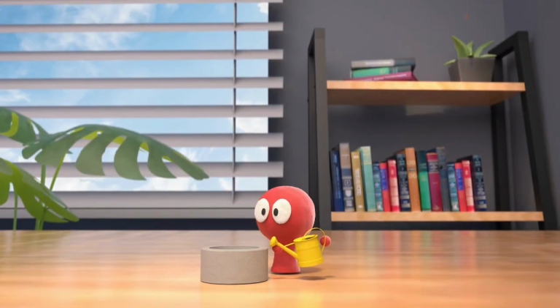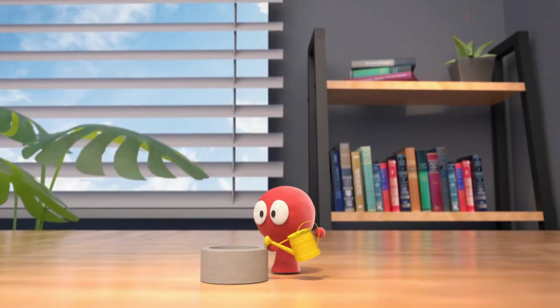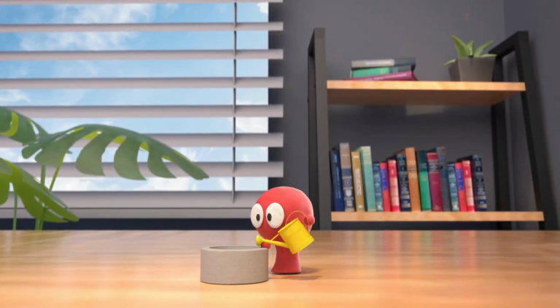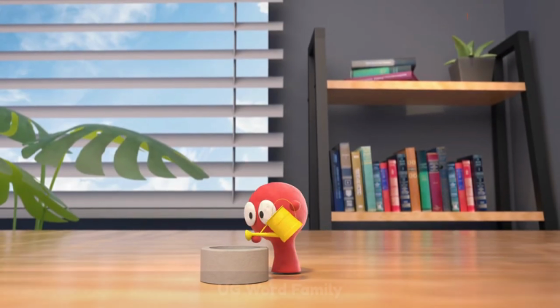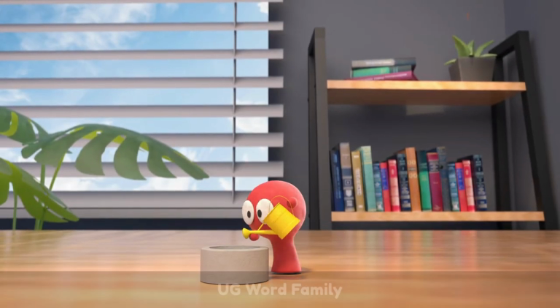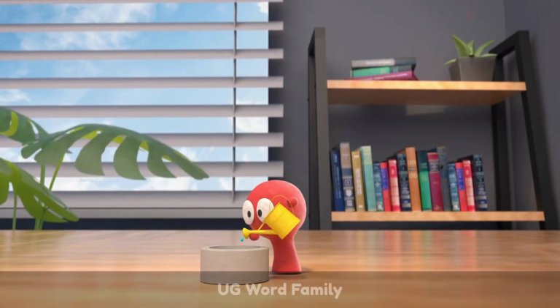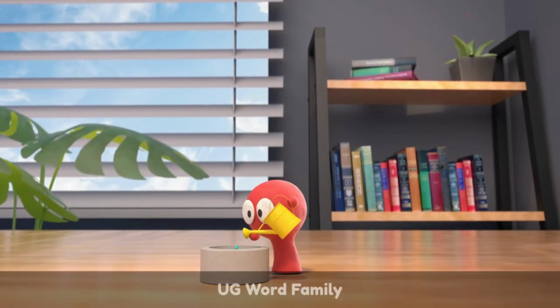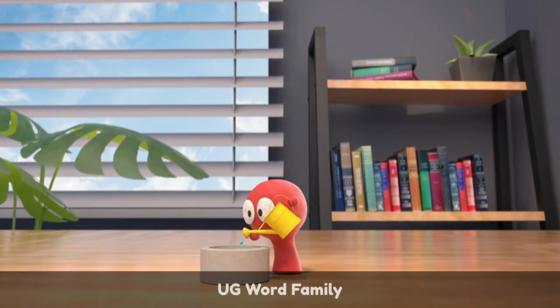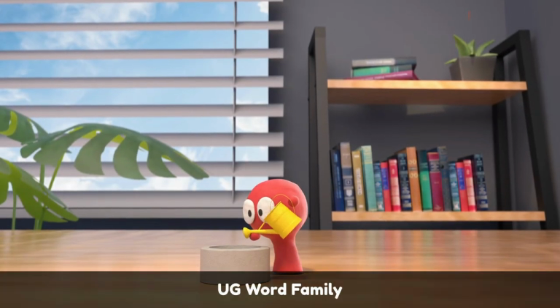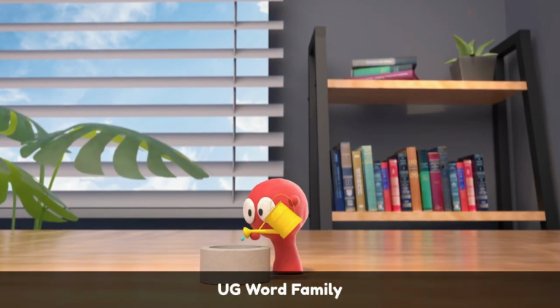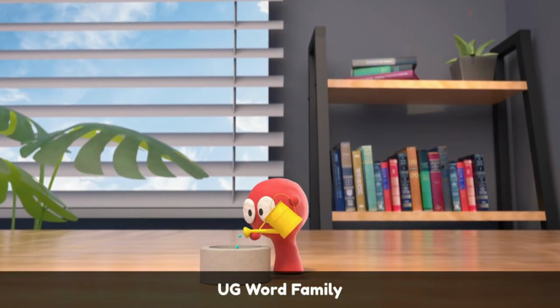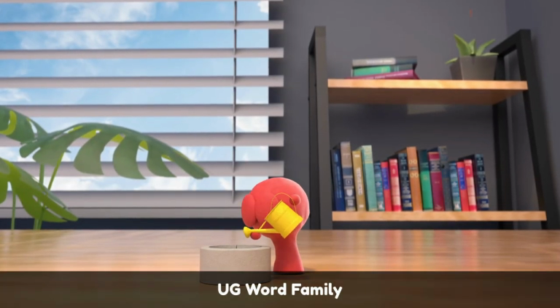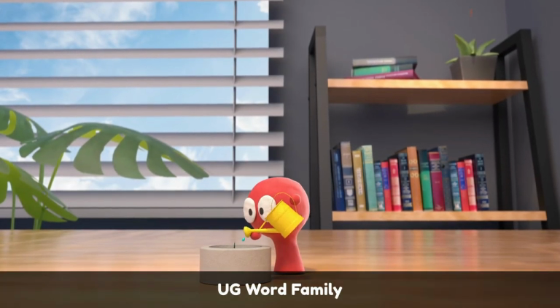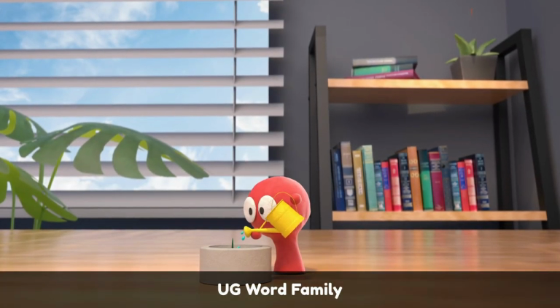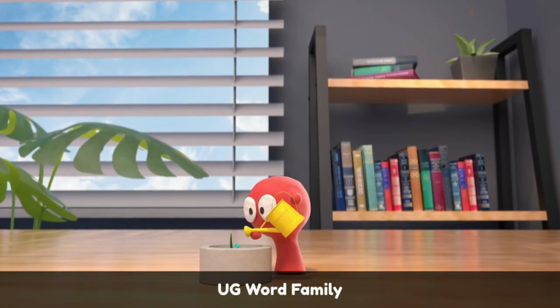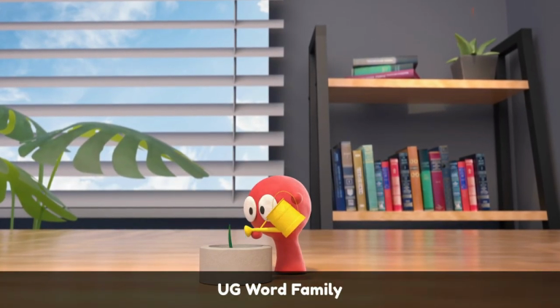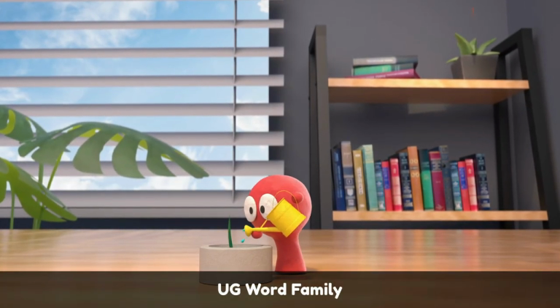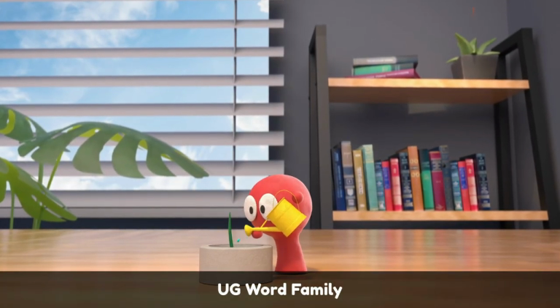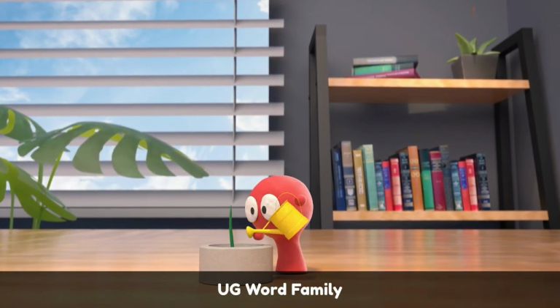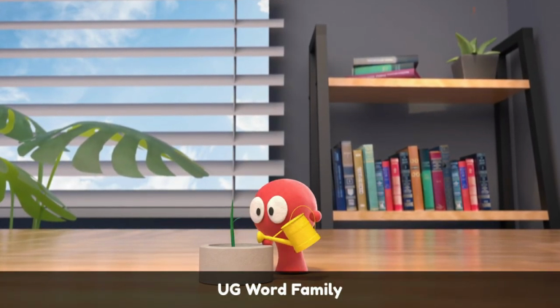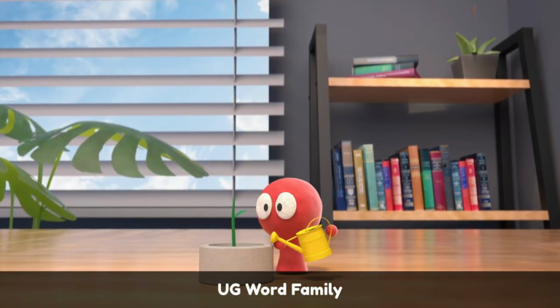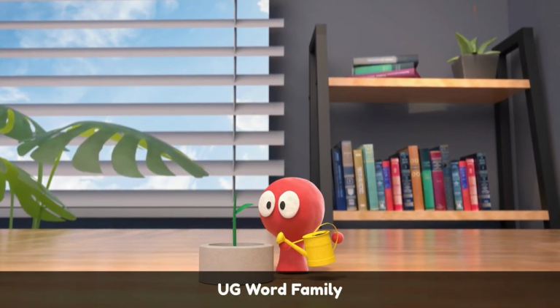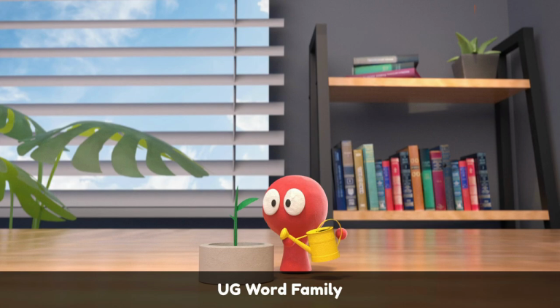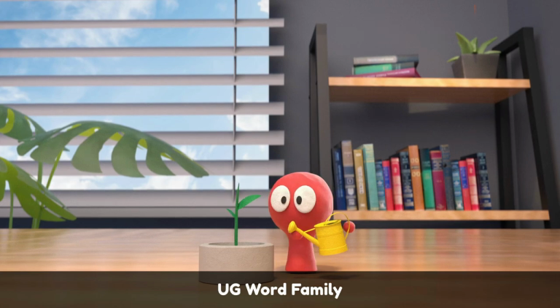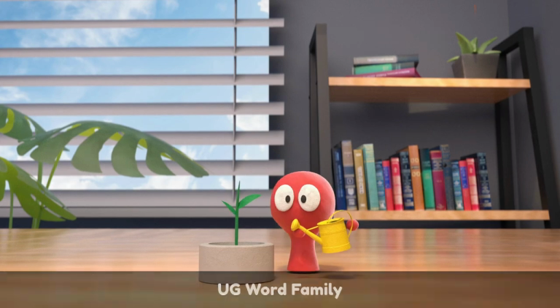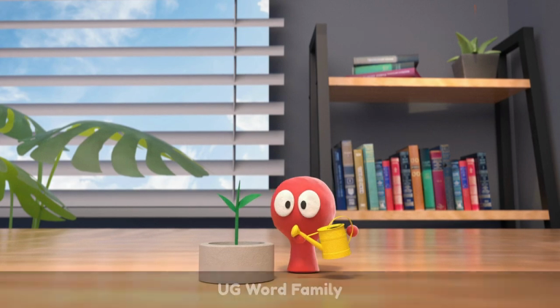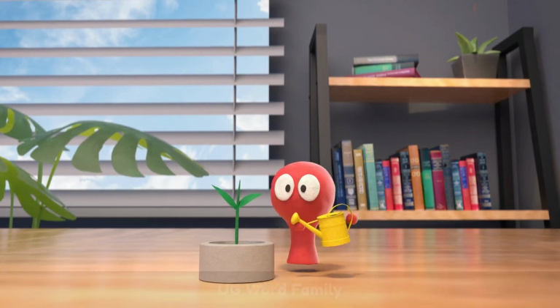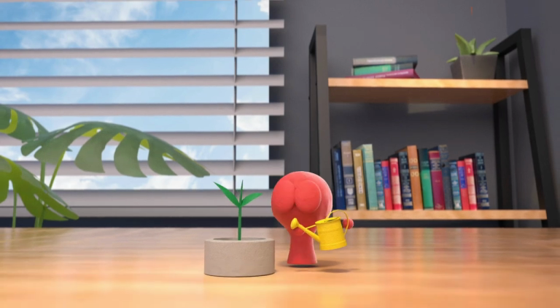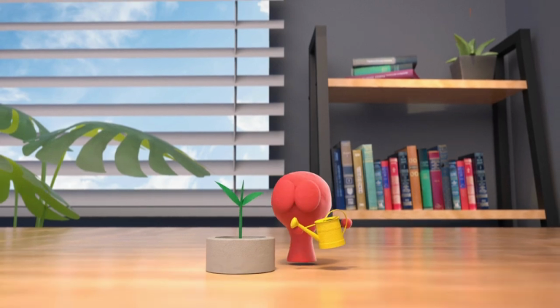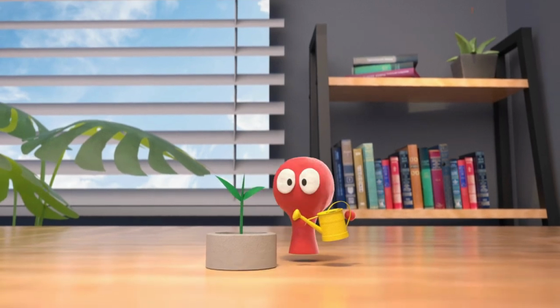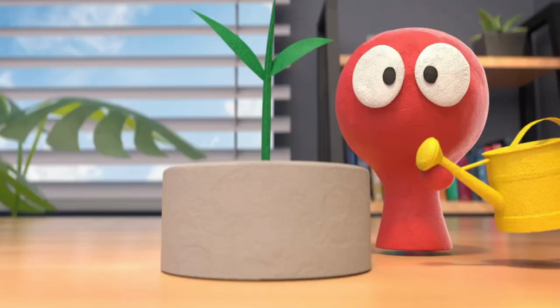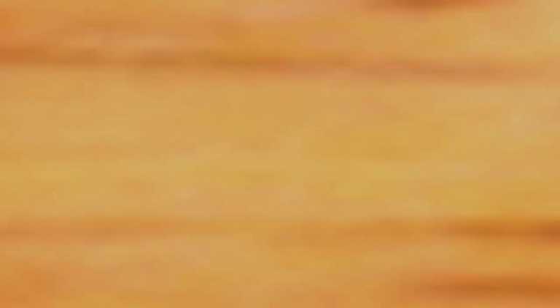Hey guys, welcome to our fun and interactive video on the UG word family. Here we go!